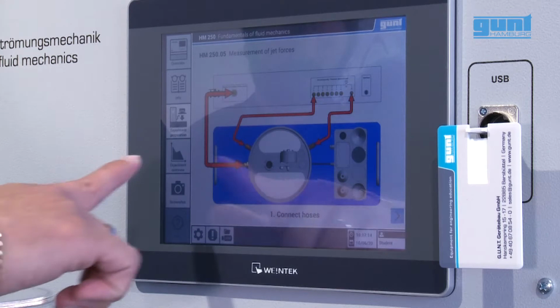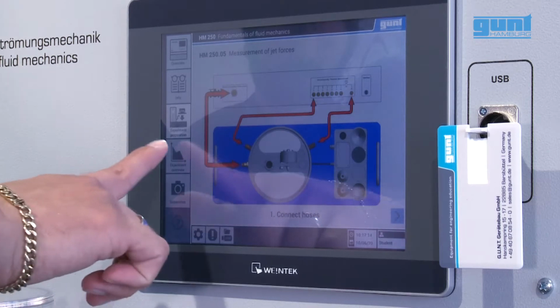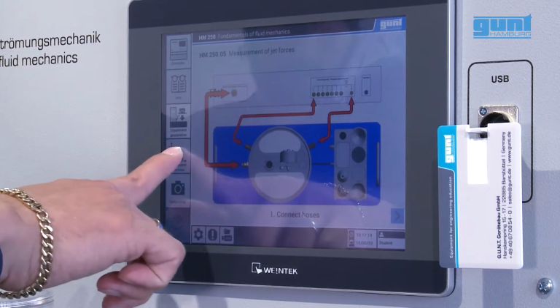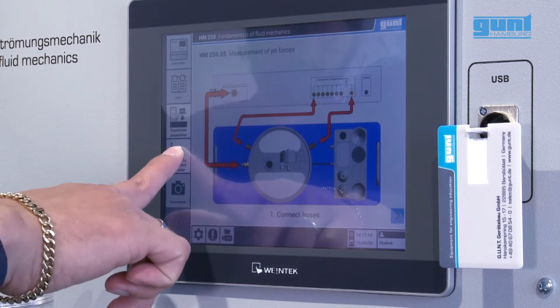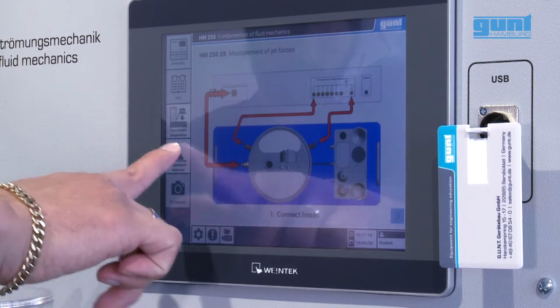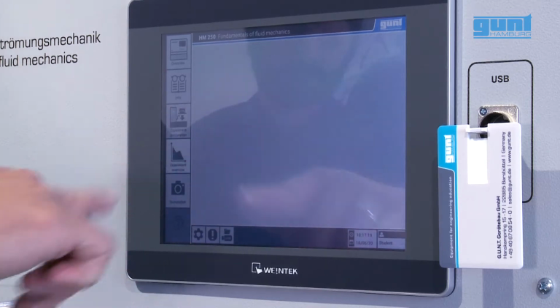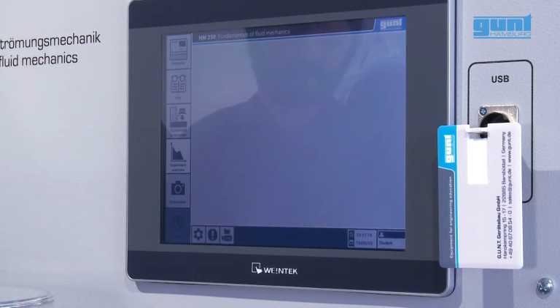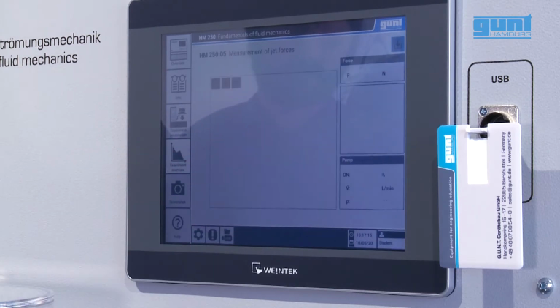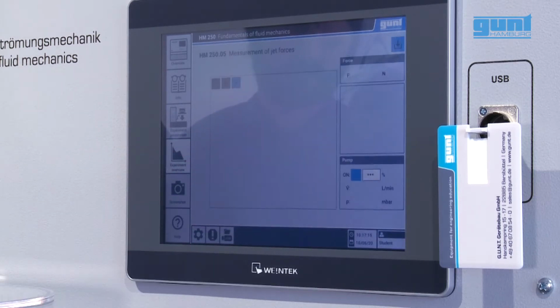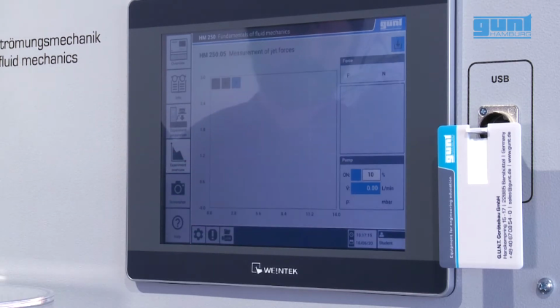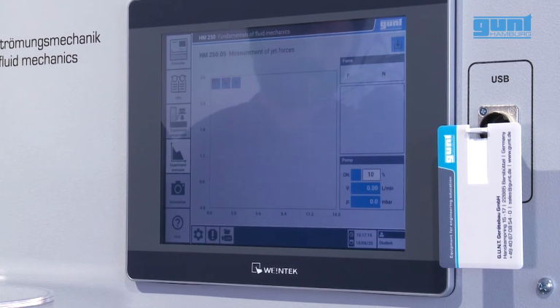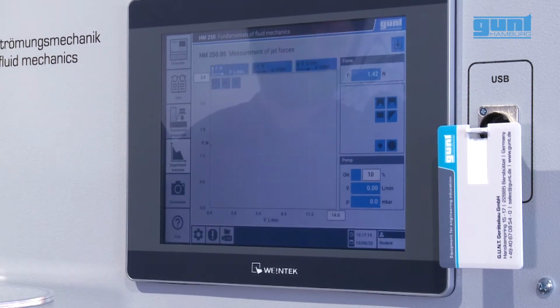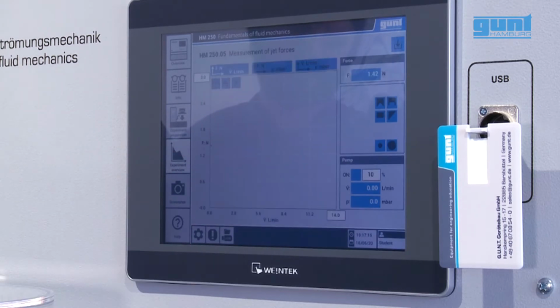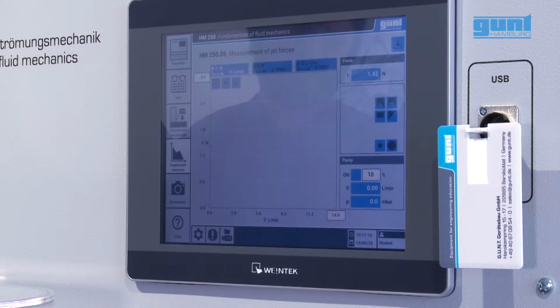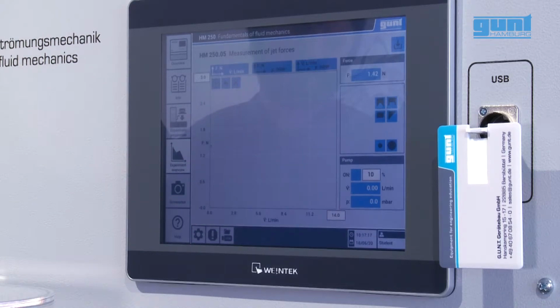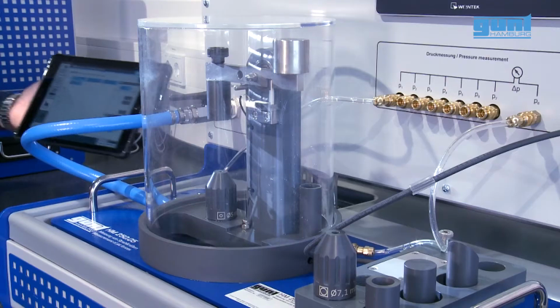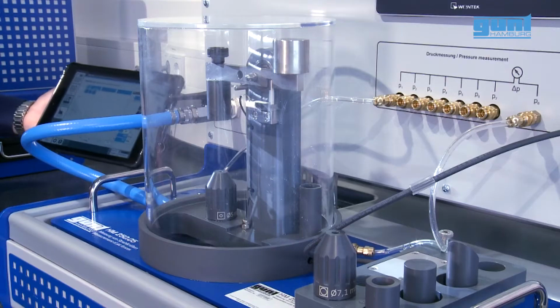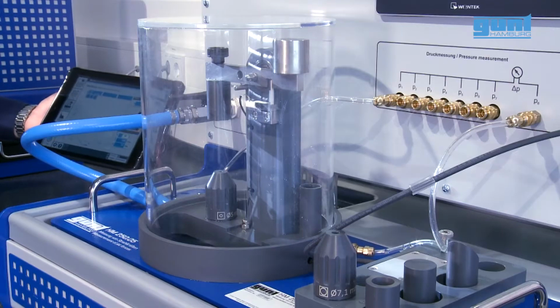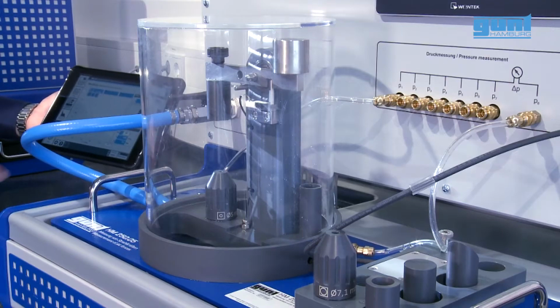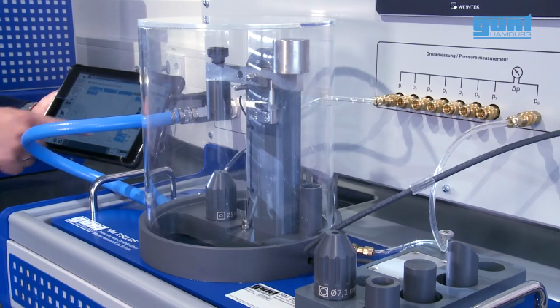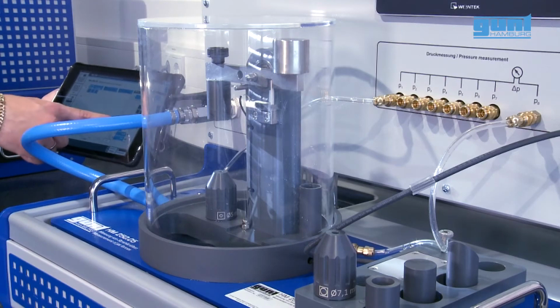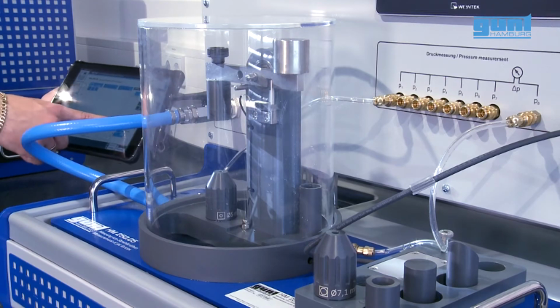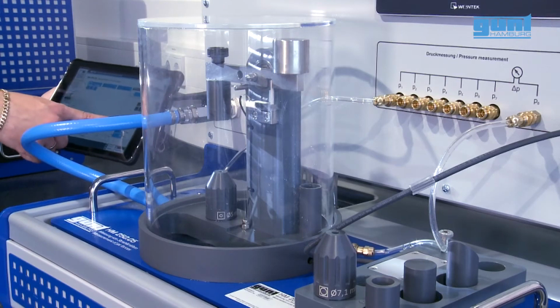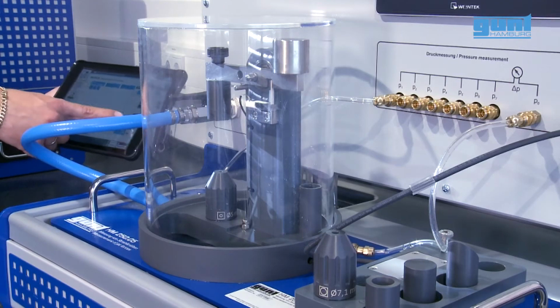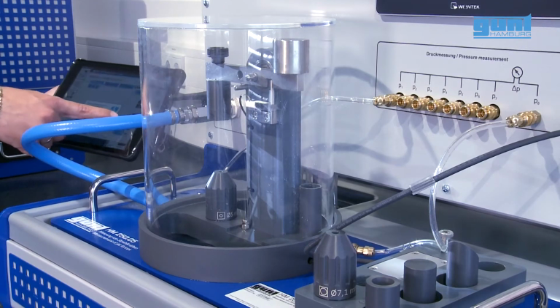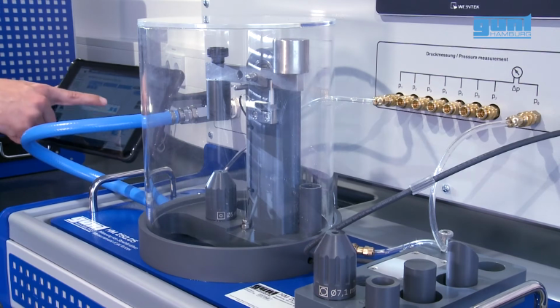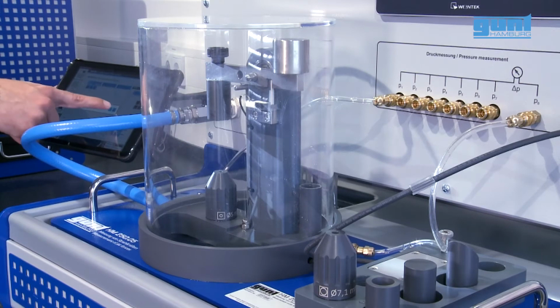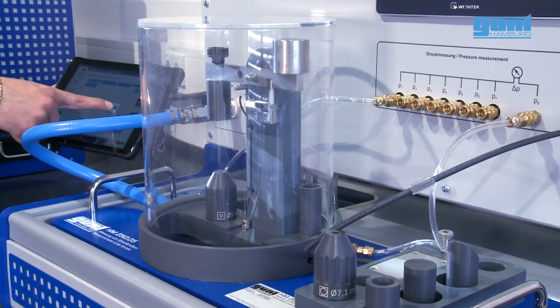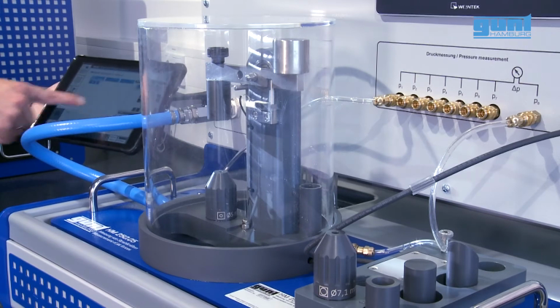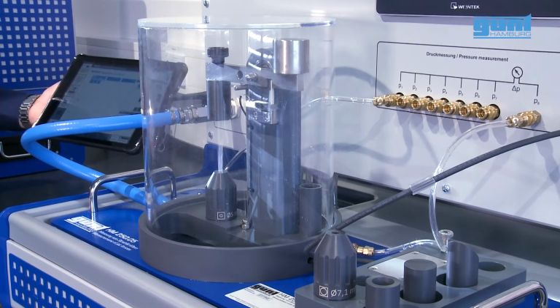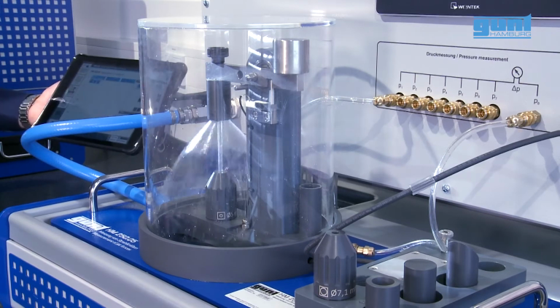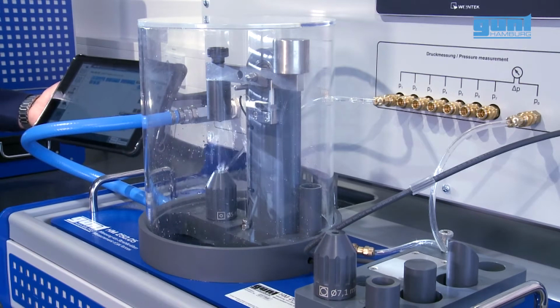On this screen, the experiment can be controlled, and thanks to the Wi-Fi capability of the Fluidline, everything can be observed on up to 10 separate devices.